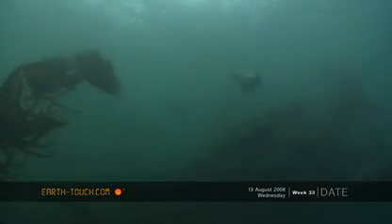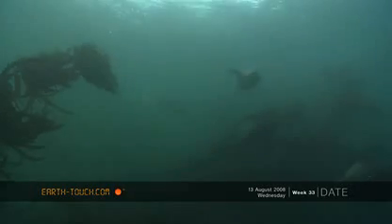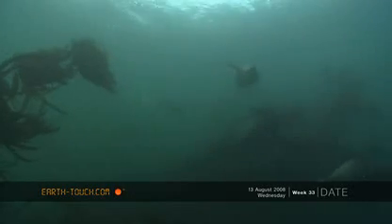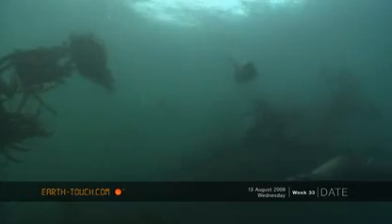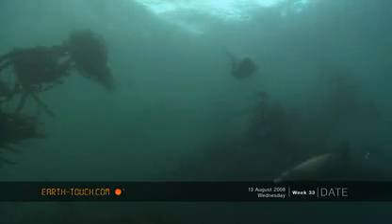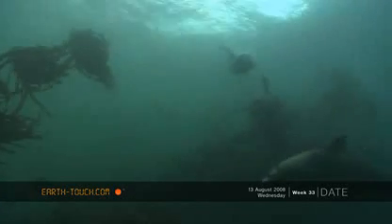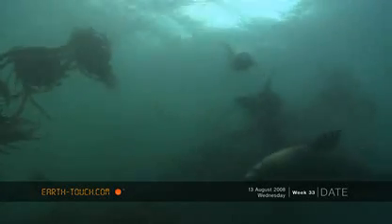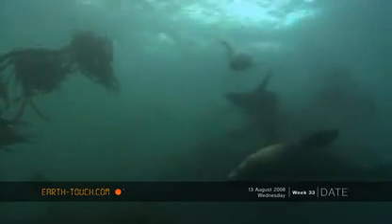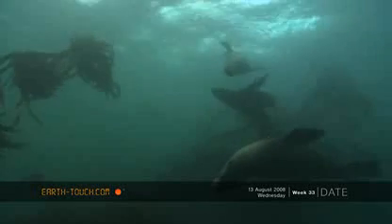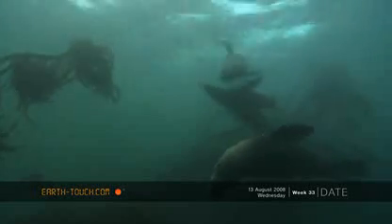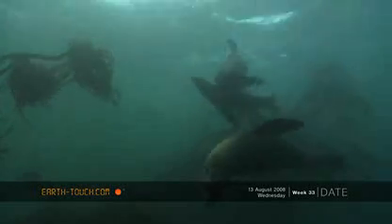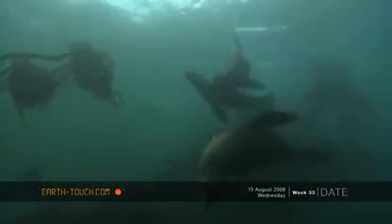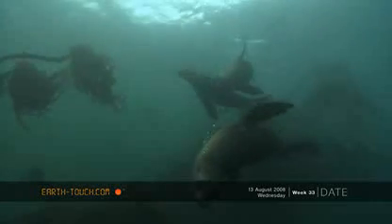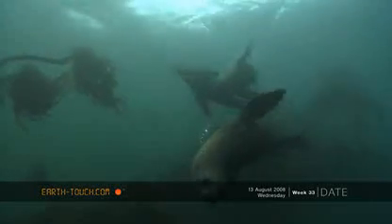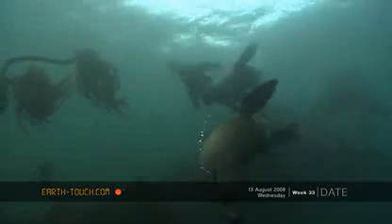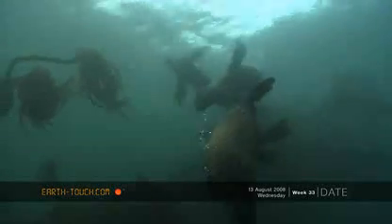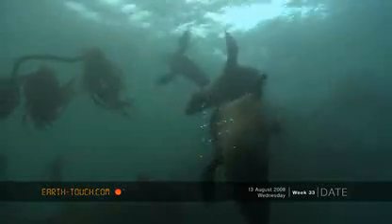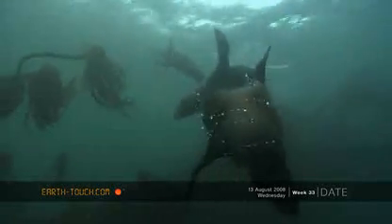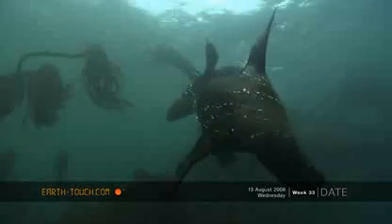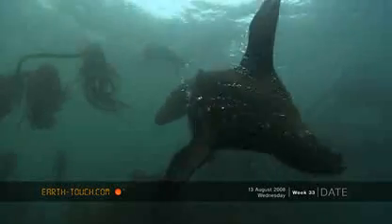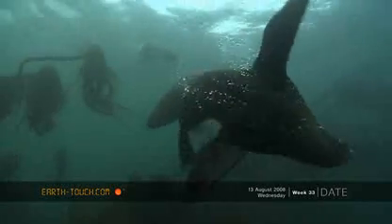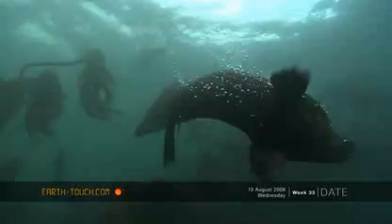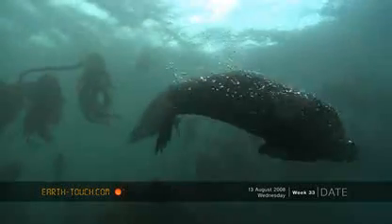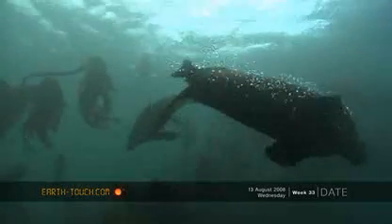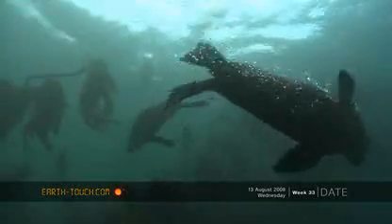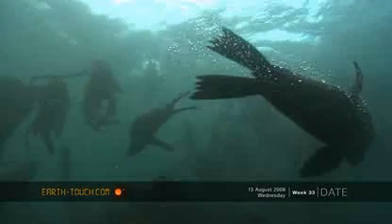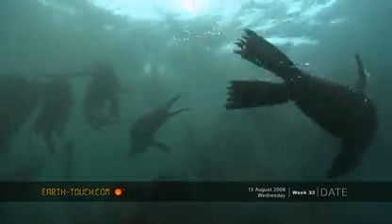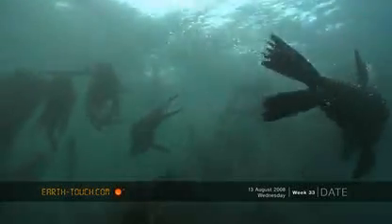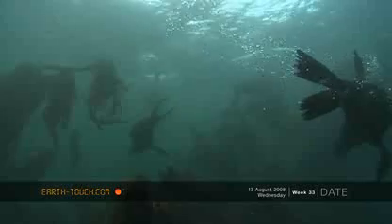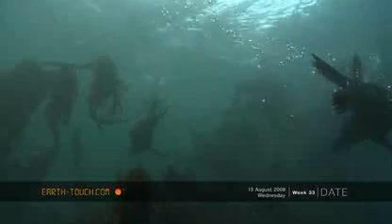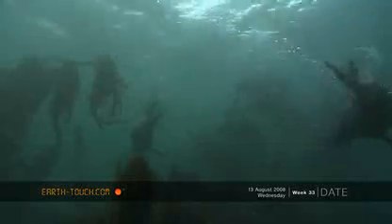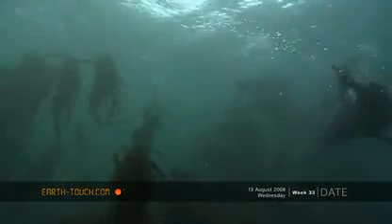And then on my way up, I was met by four very inquisitive seals.